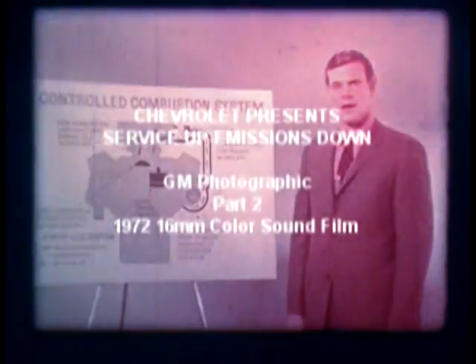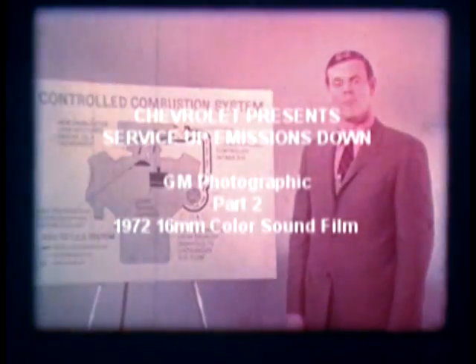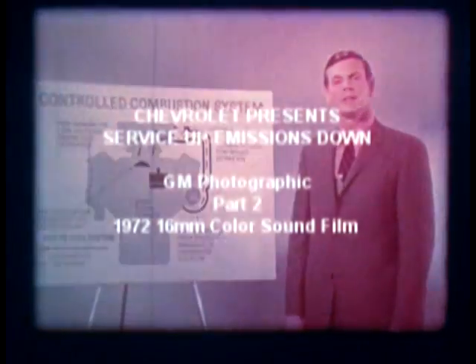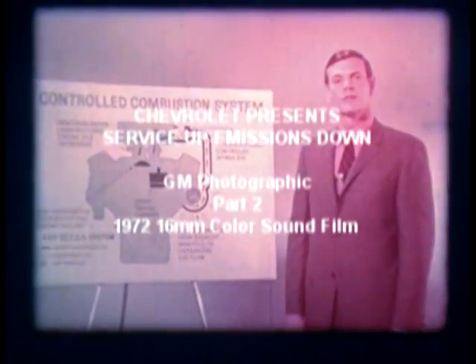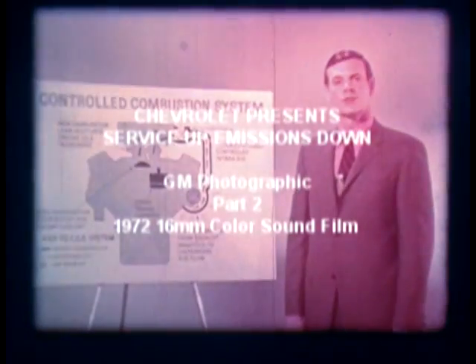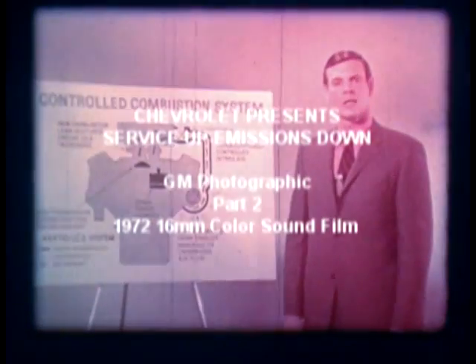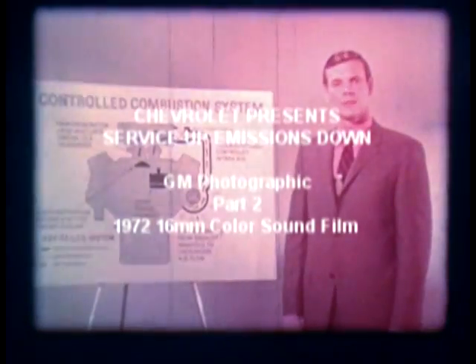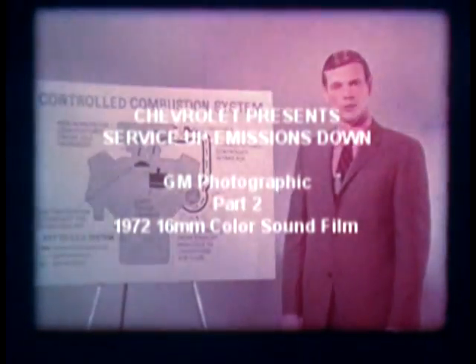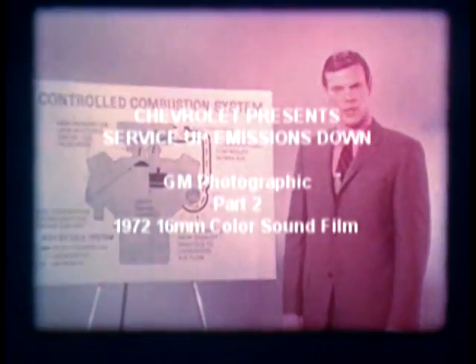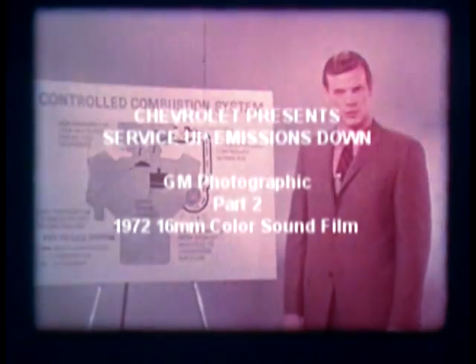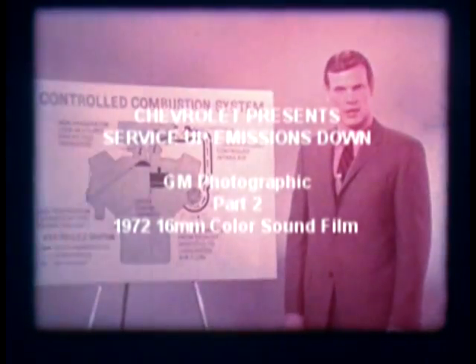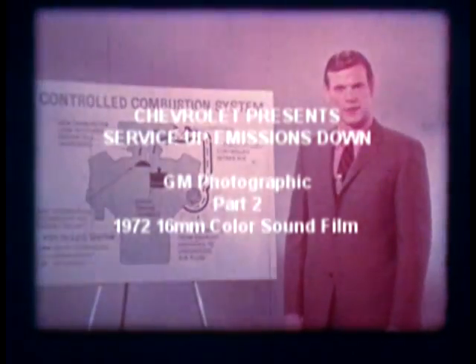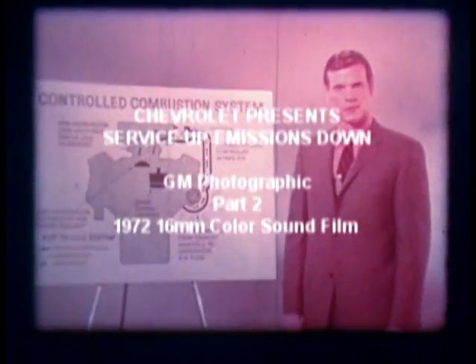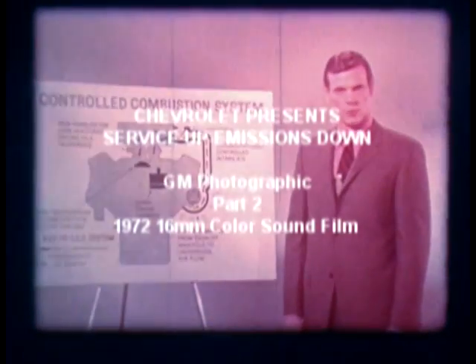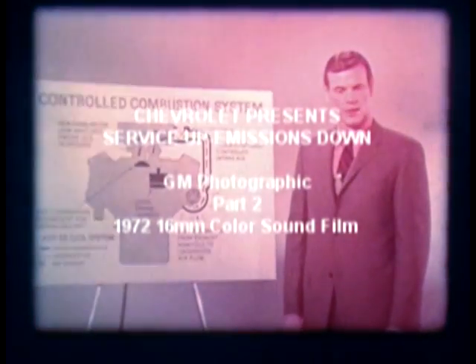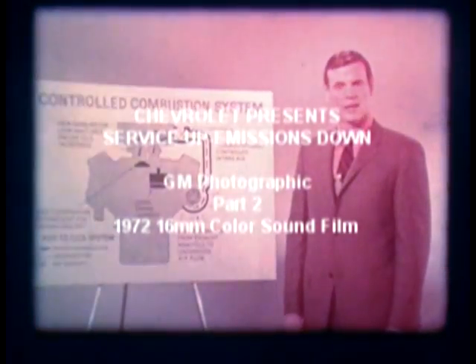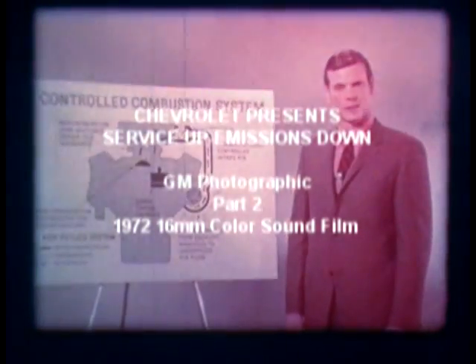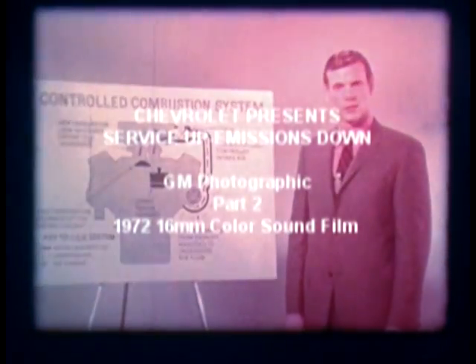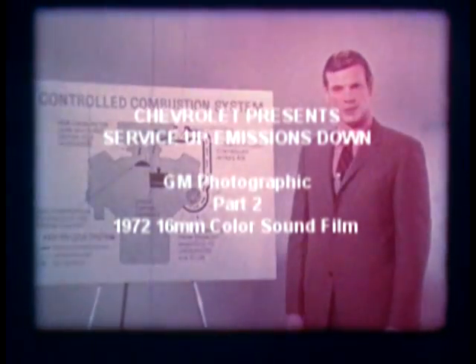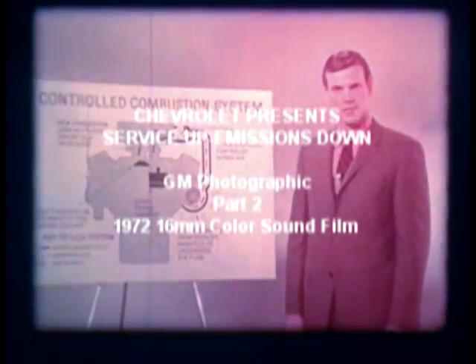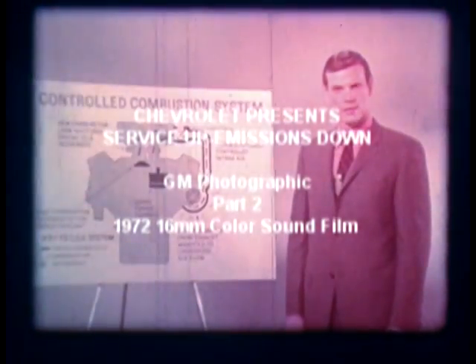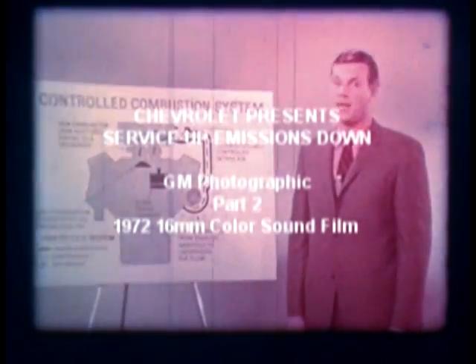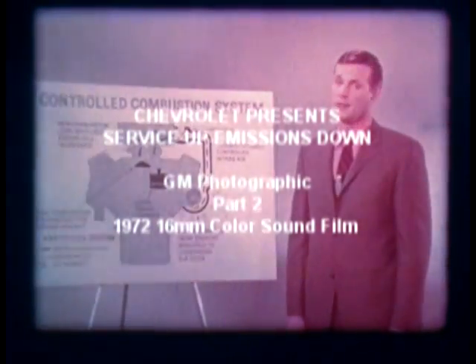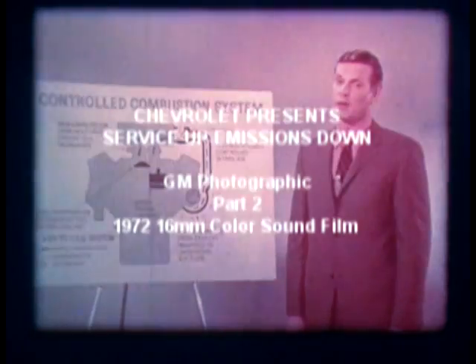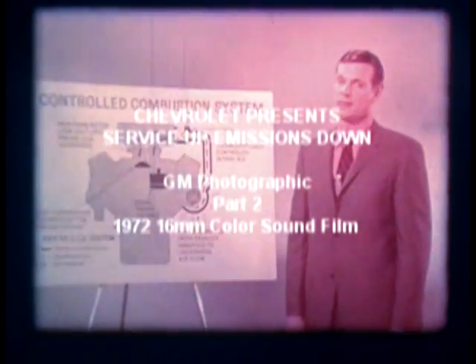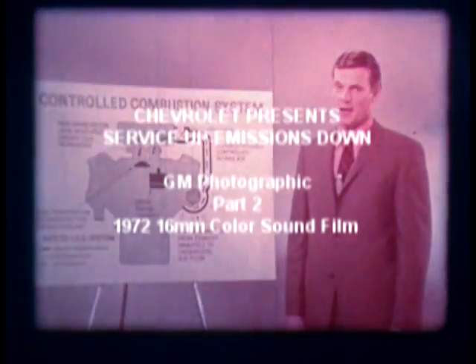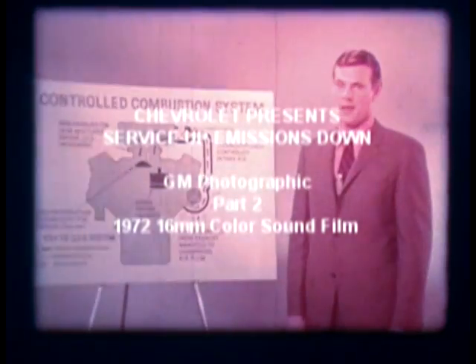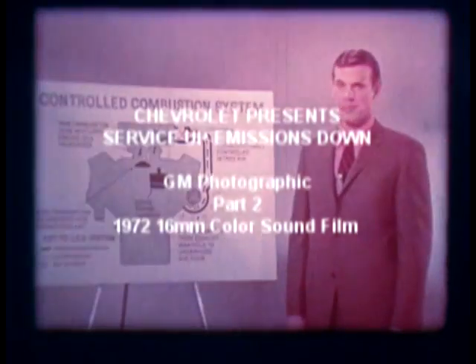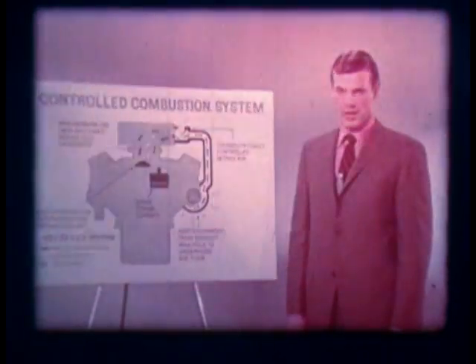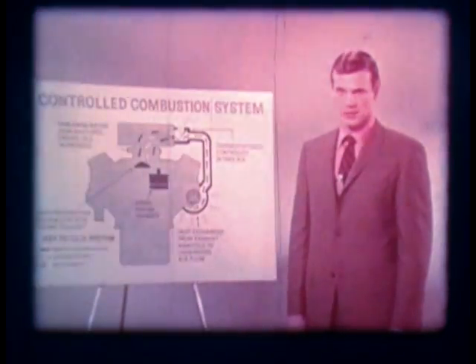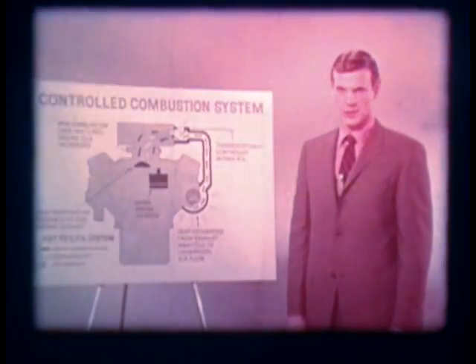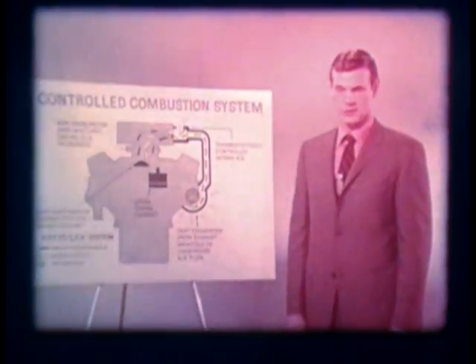Maintenance checks include engine idle, dwell, and ignition timing at the correct time and mileage intervals.